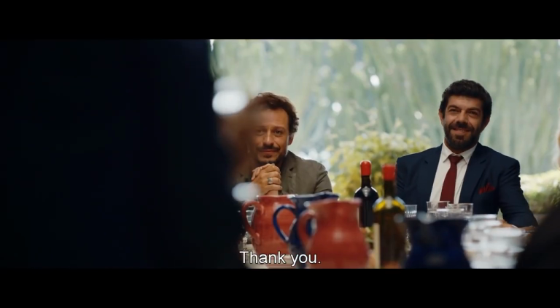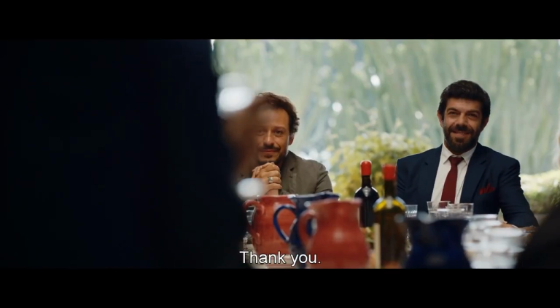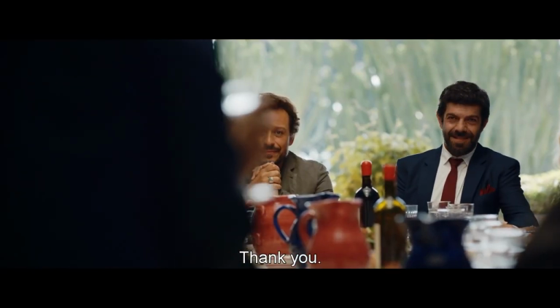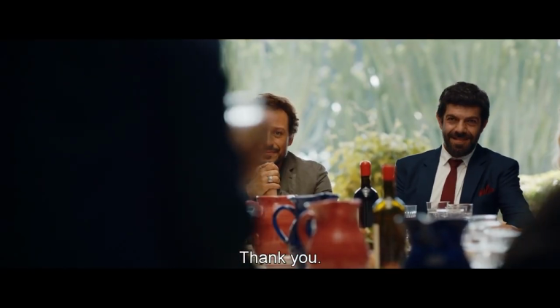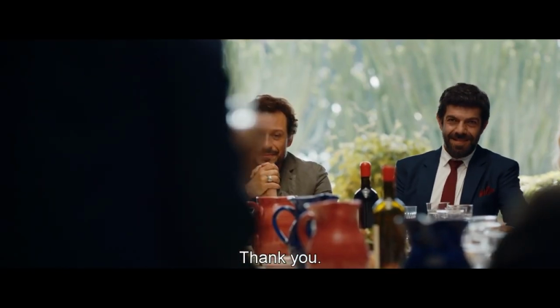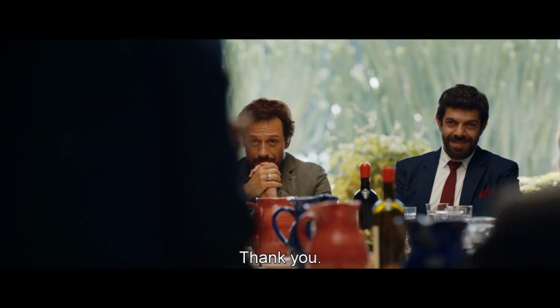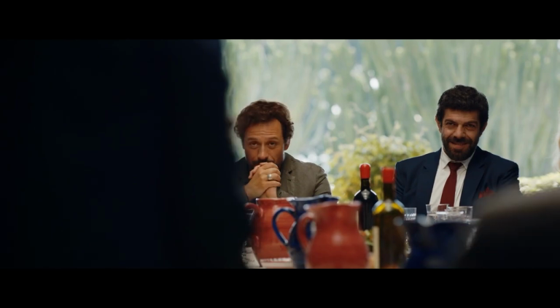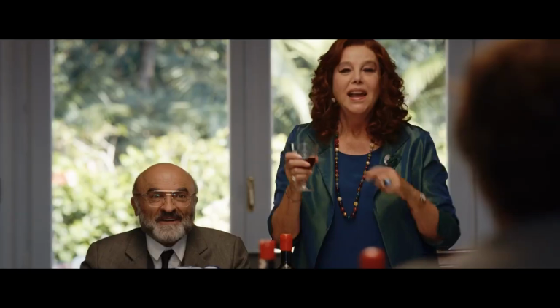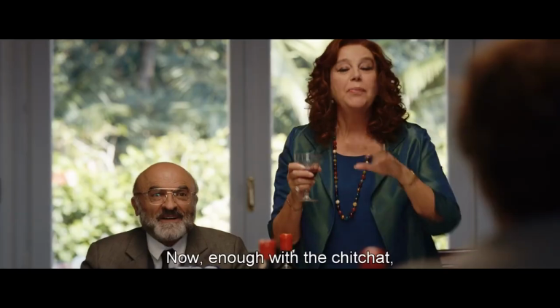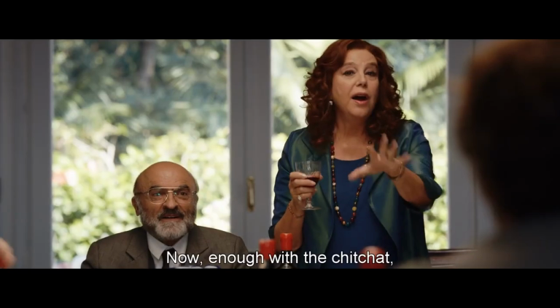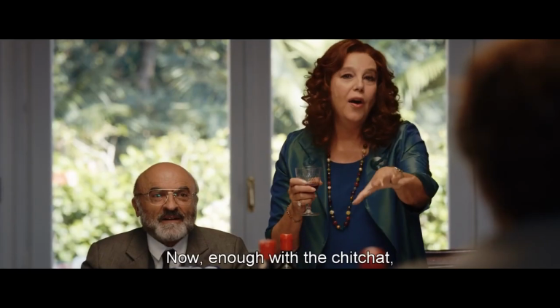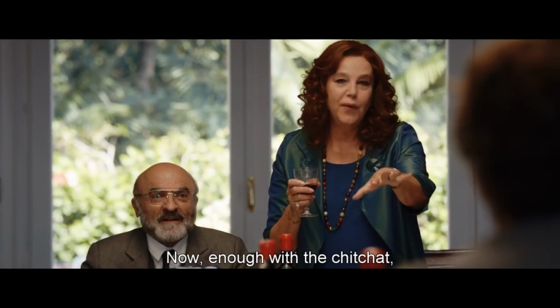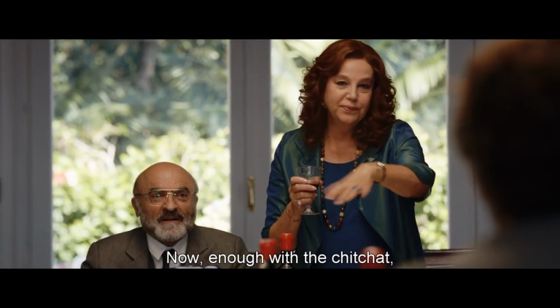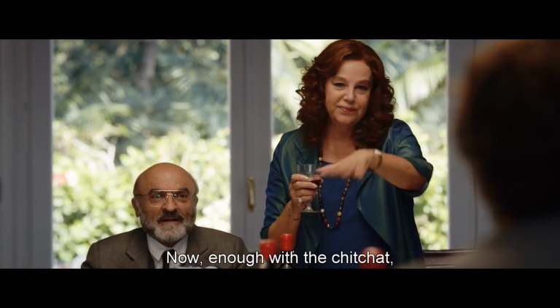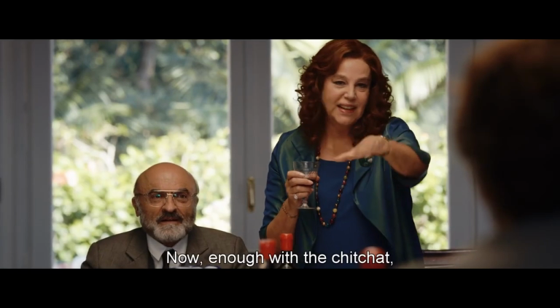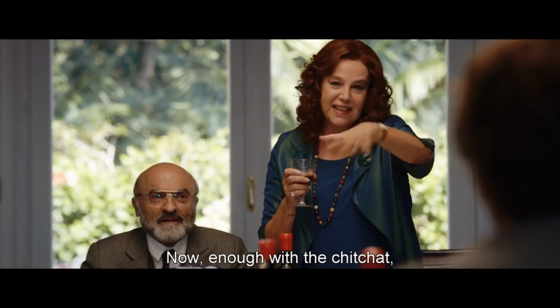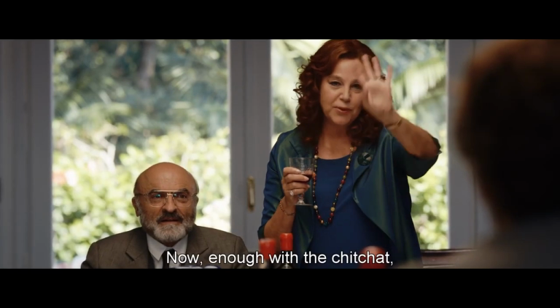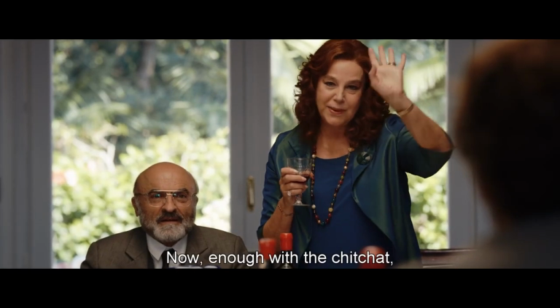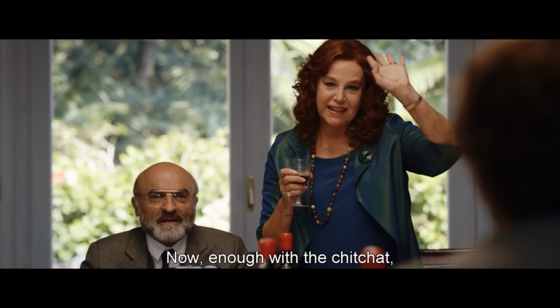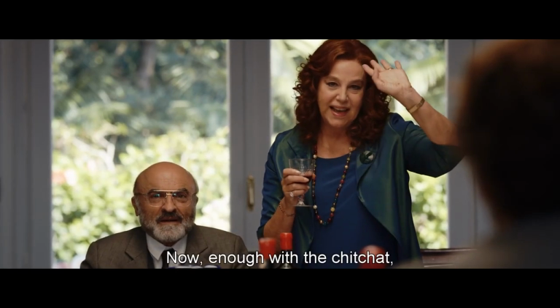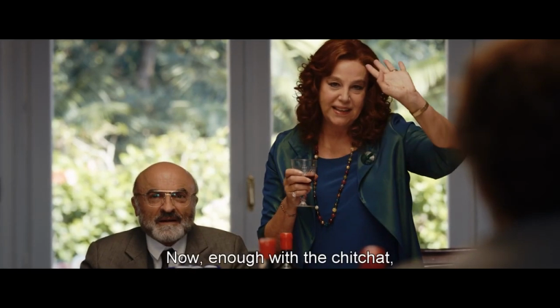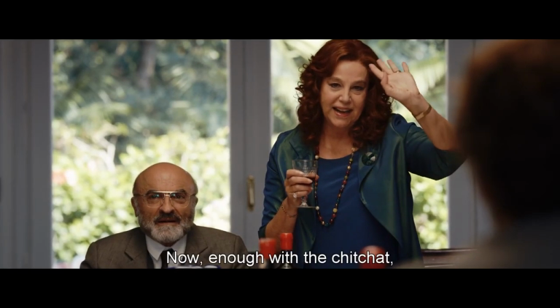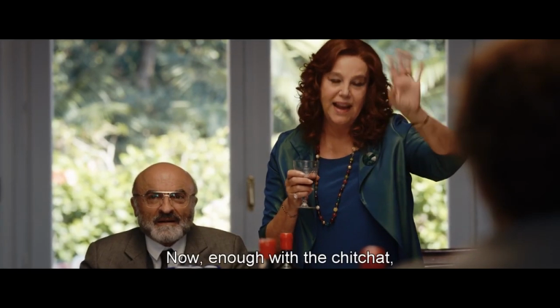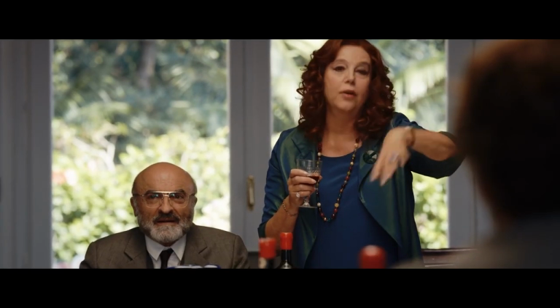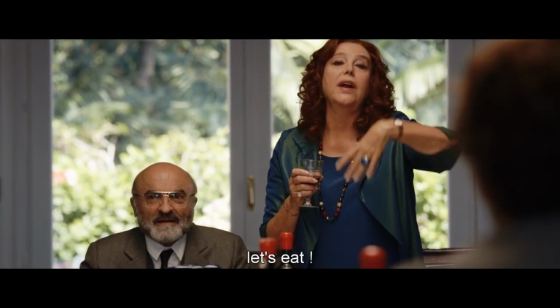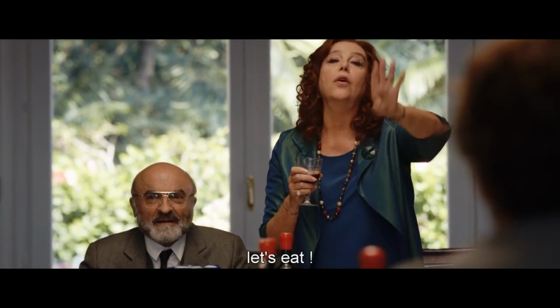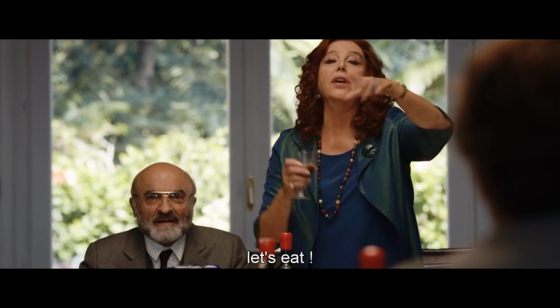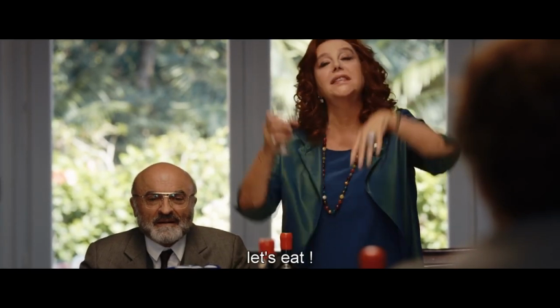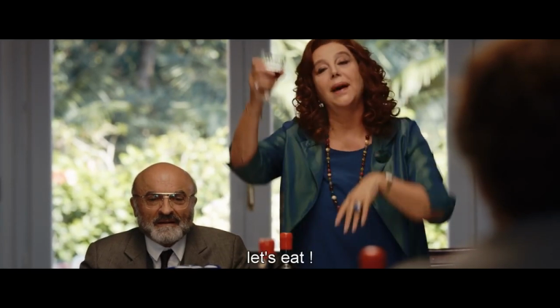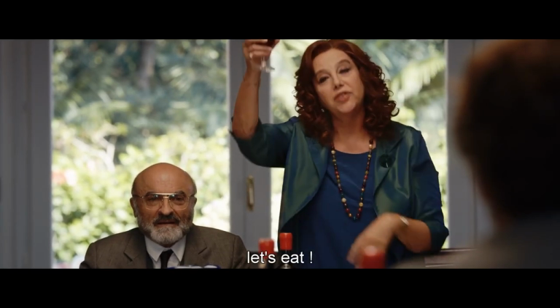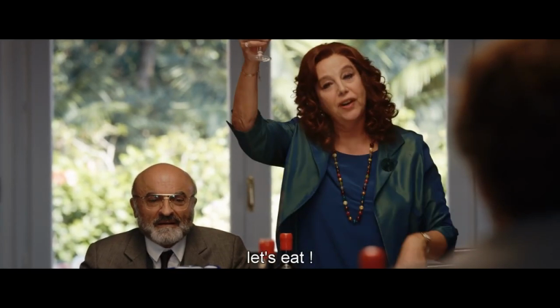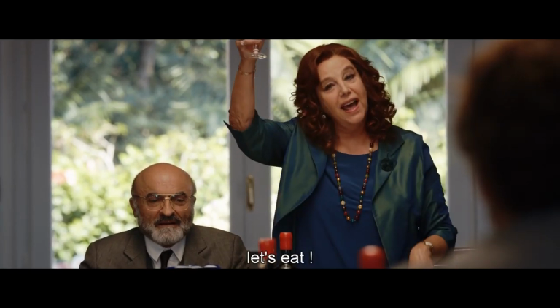E volevamo ringraziarvi tutti. Grazie, ecco. Però adesso basta chiacchiere, ora si mangia, ok?